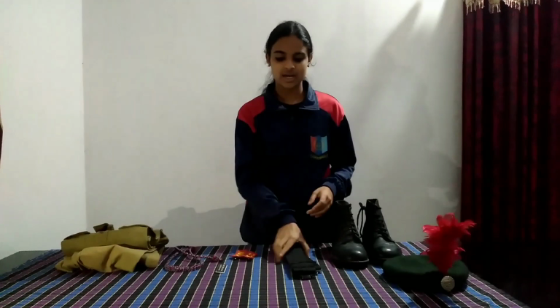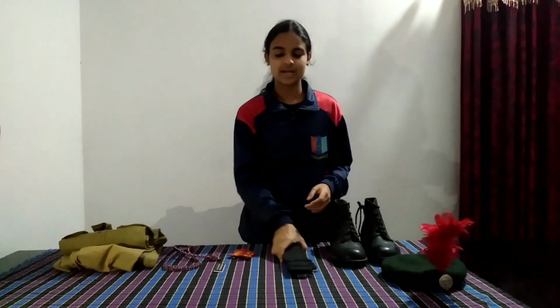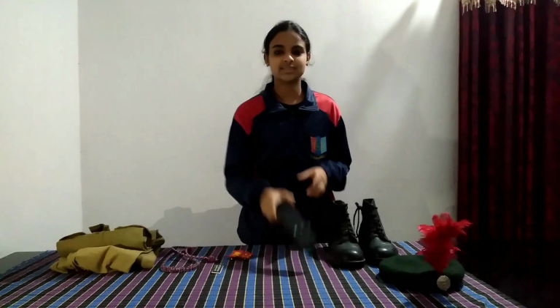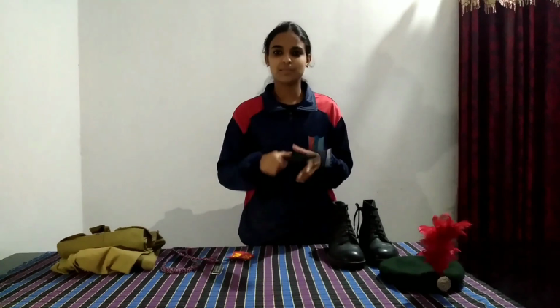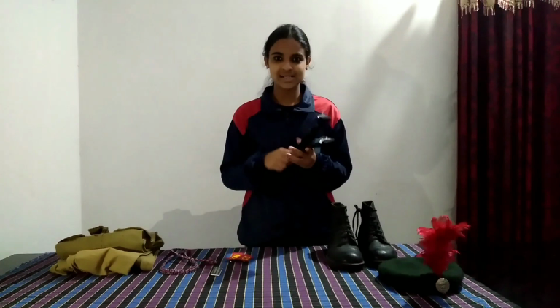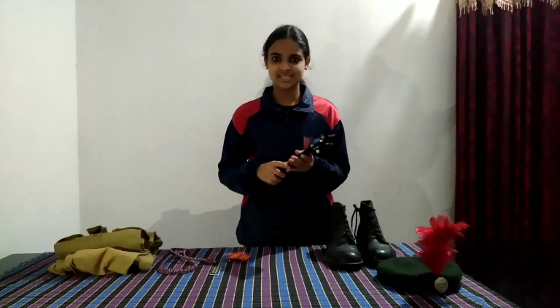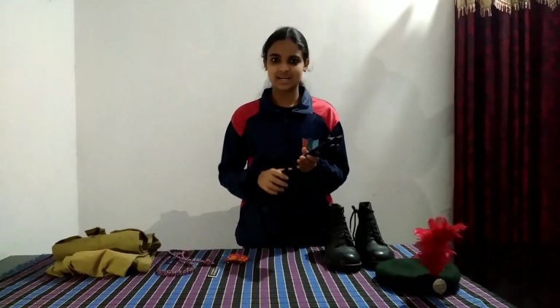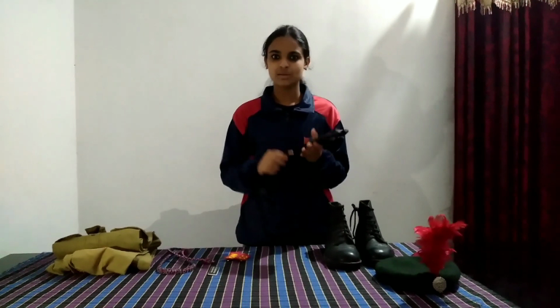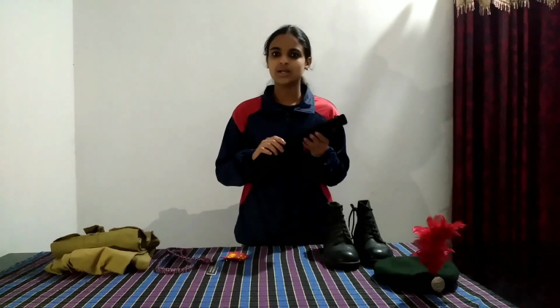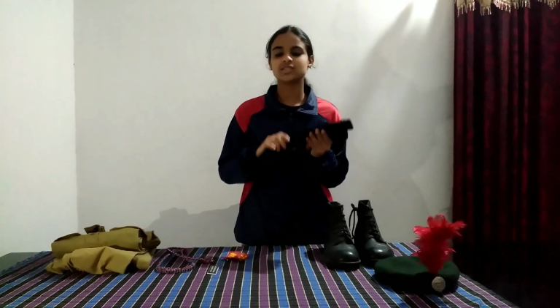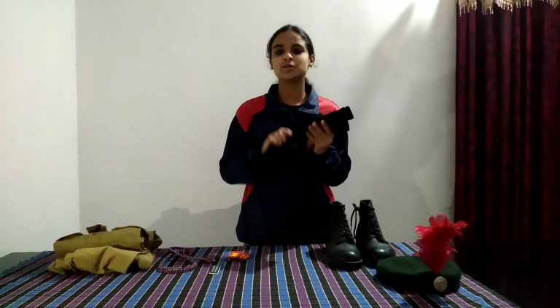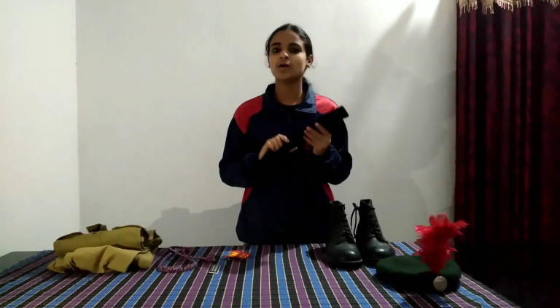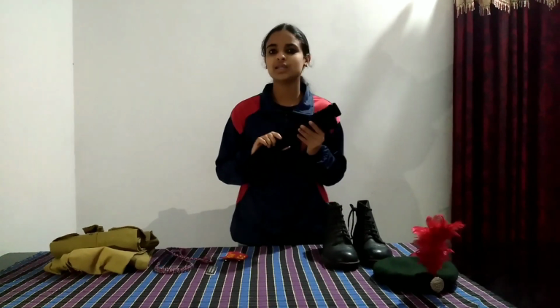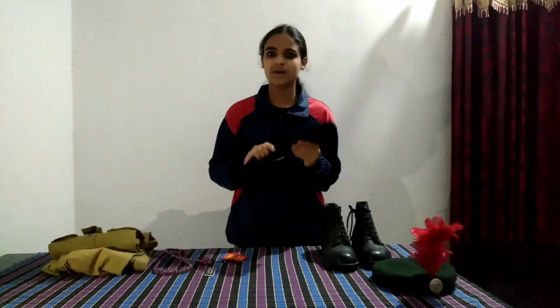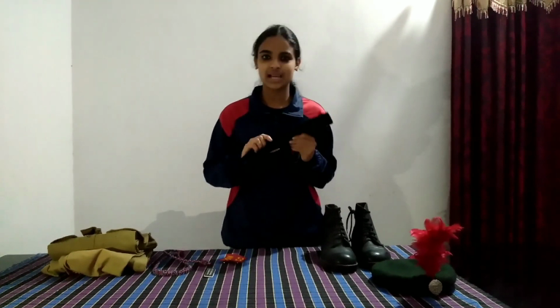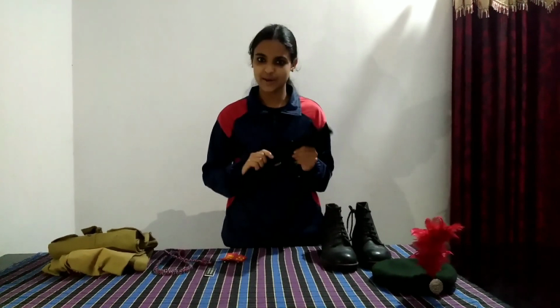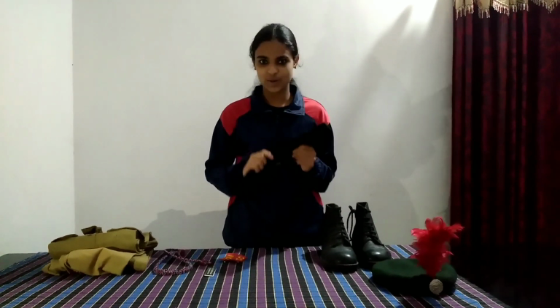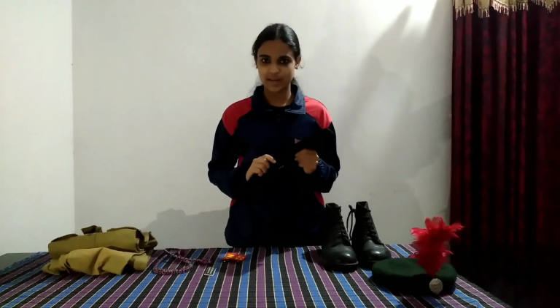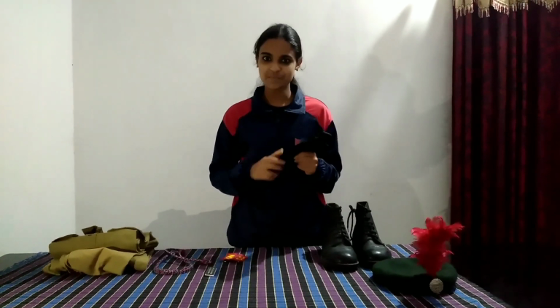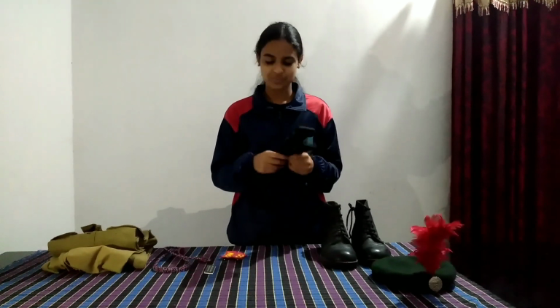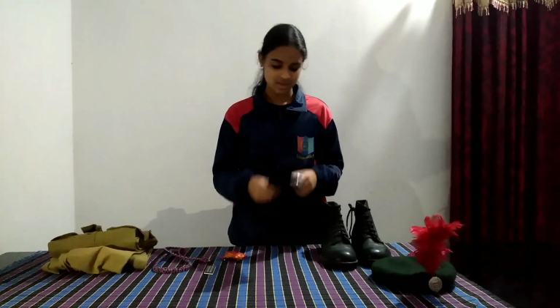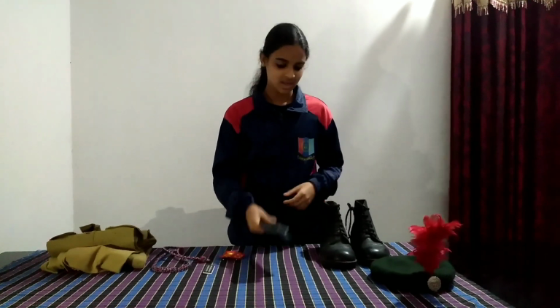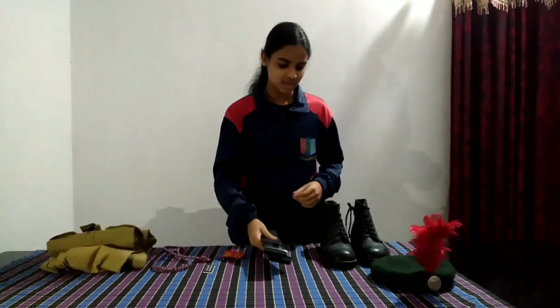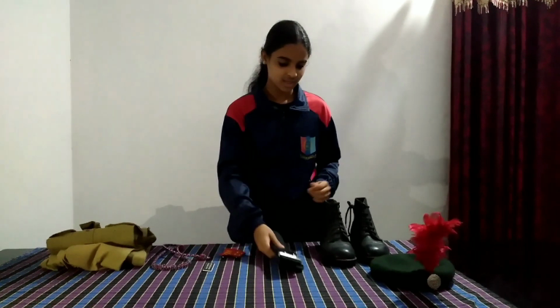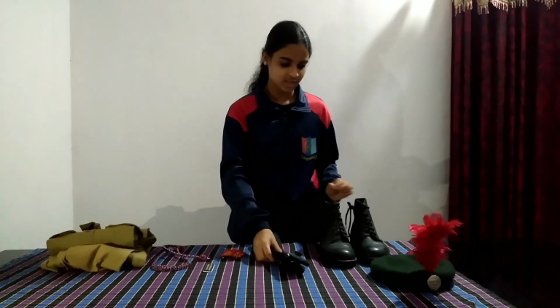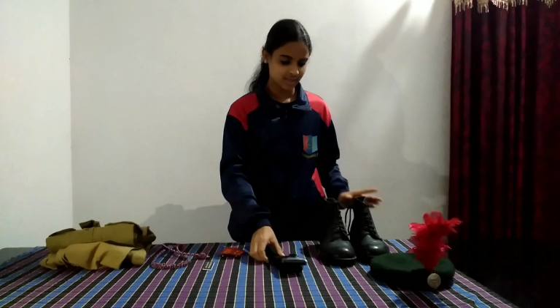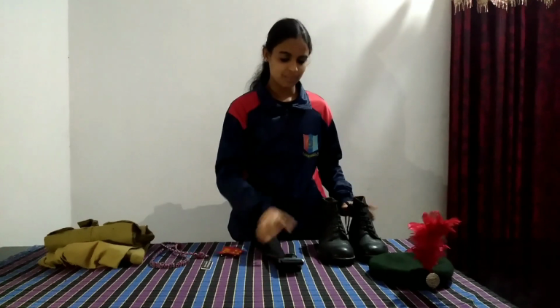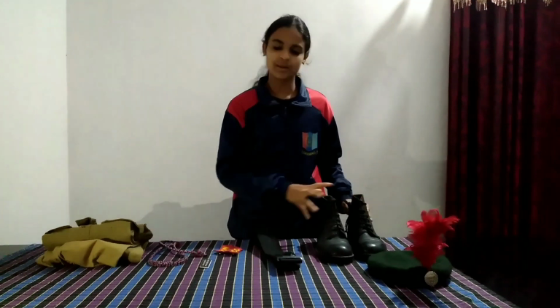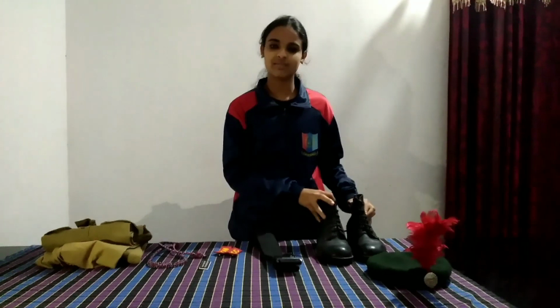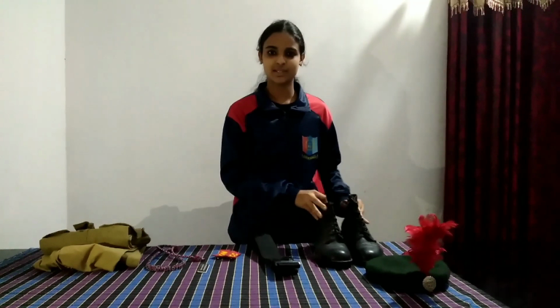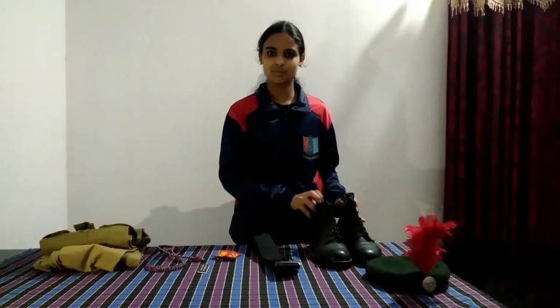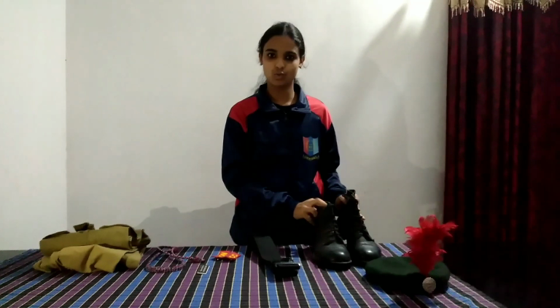This is the belt. The belt and the boot are also part of the uniform.